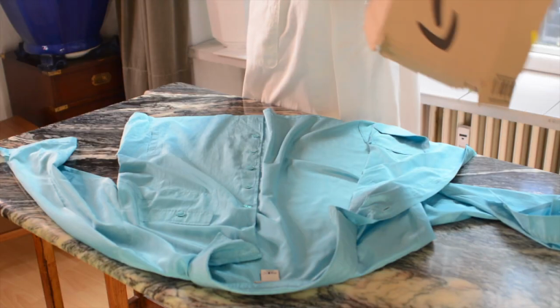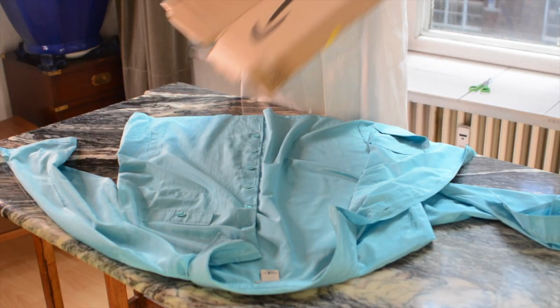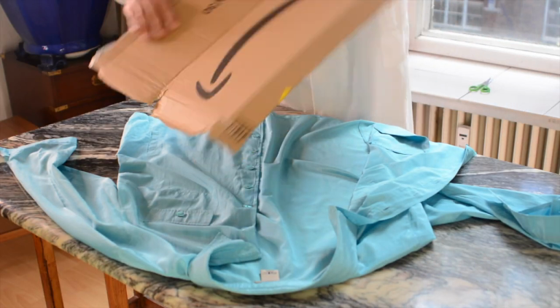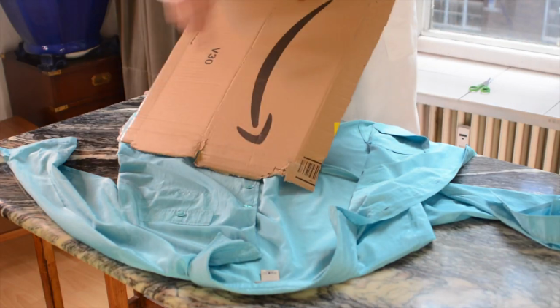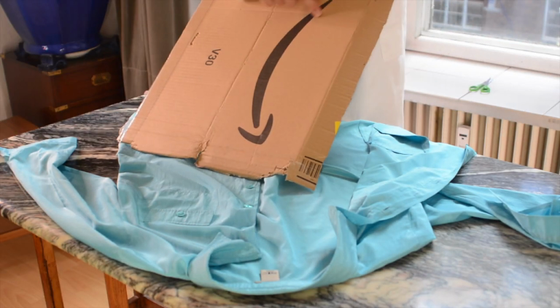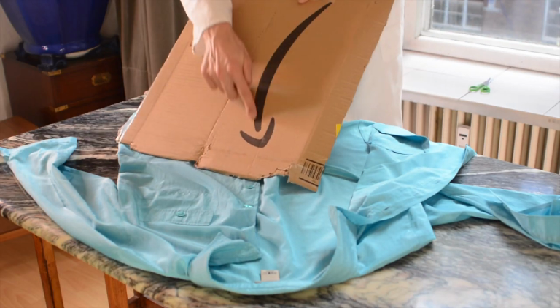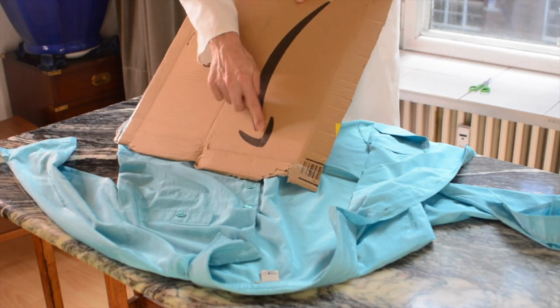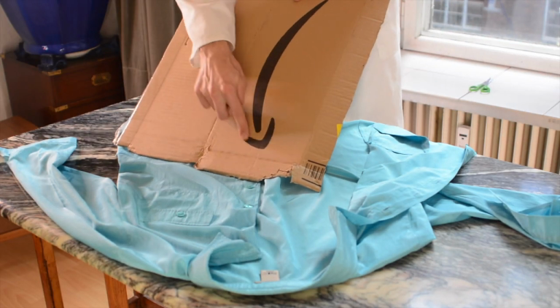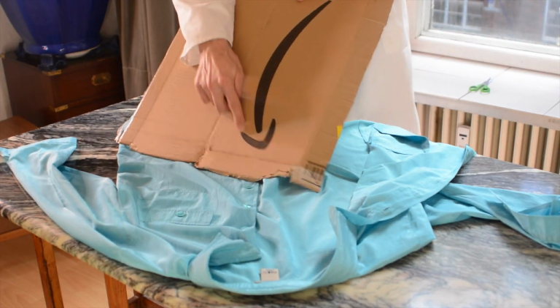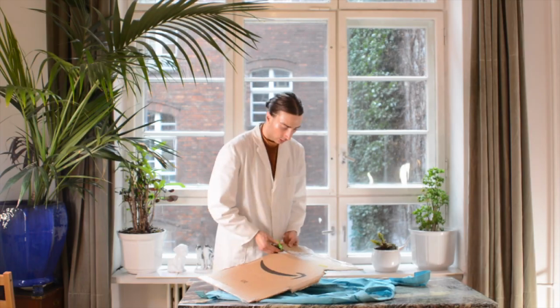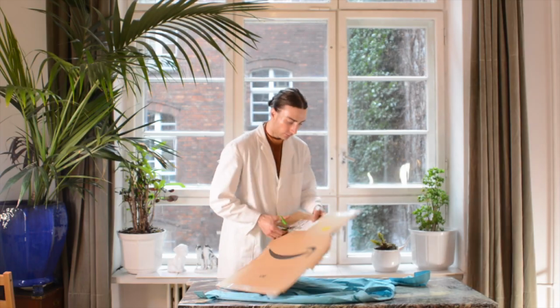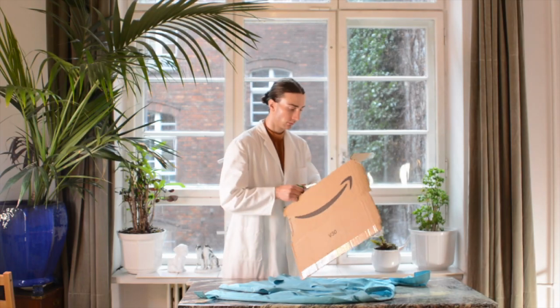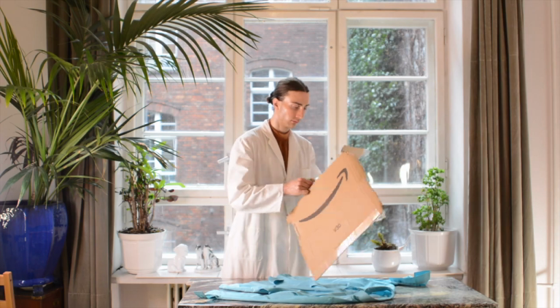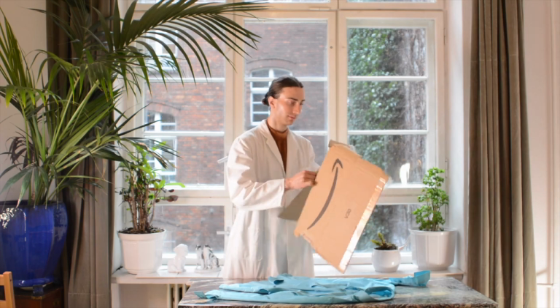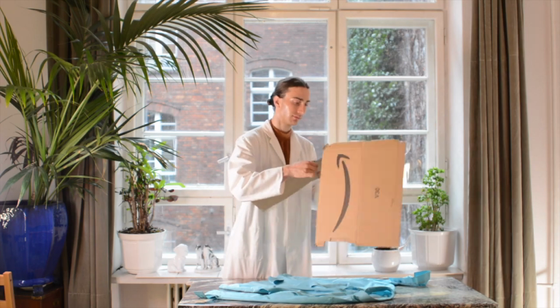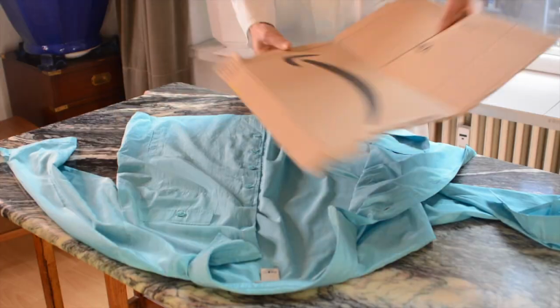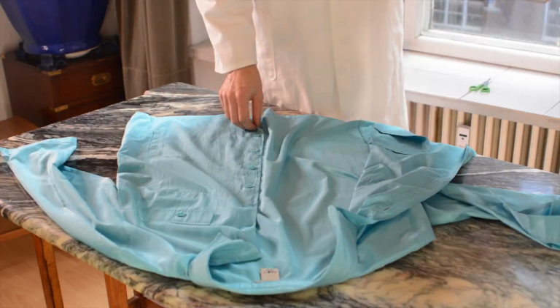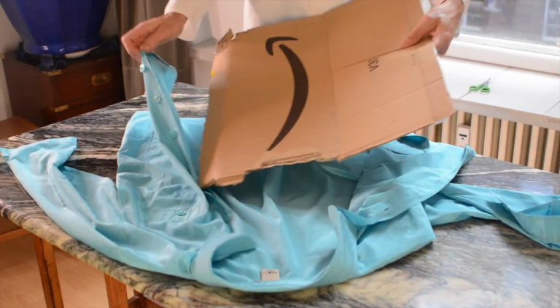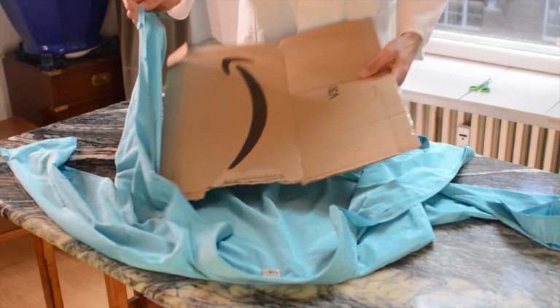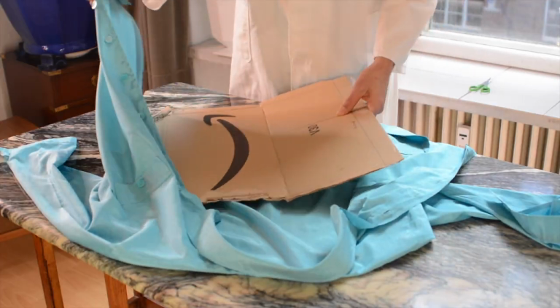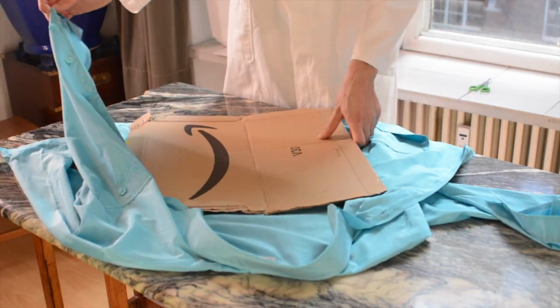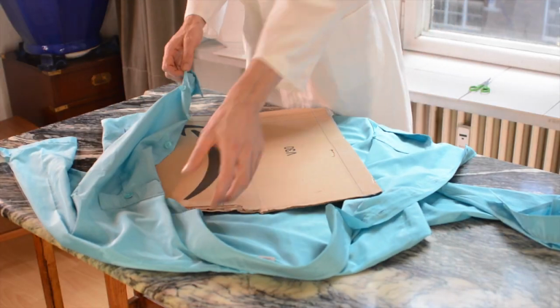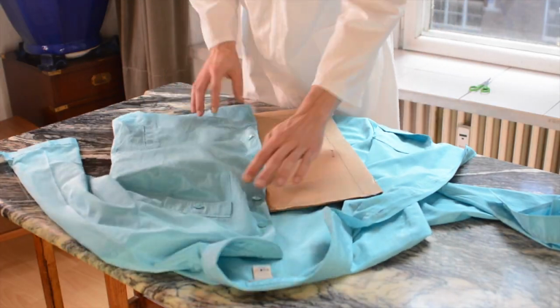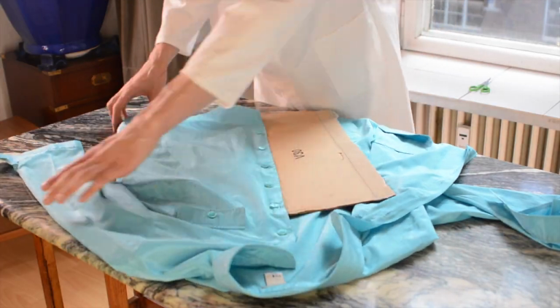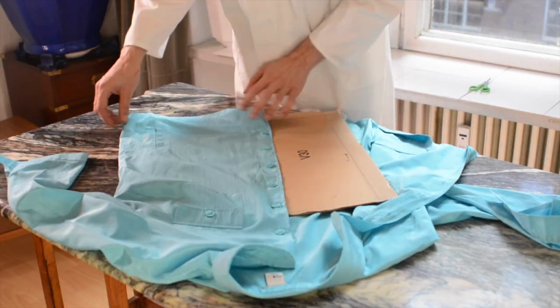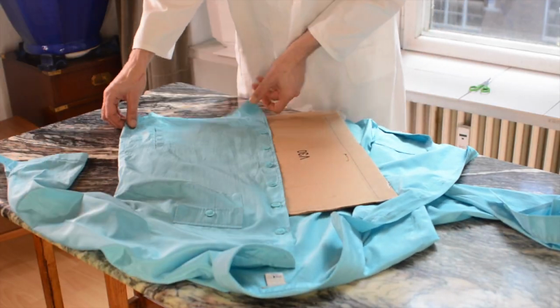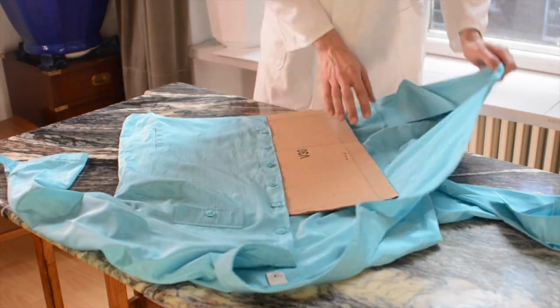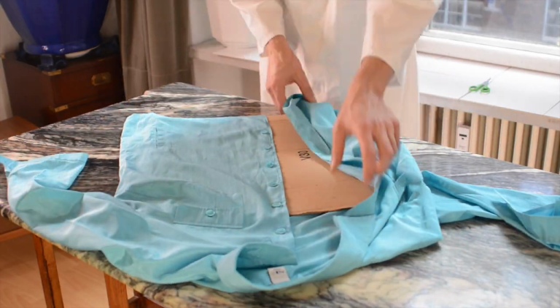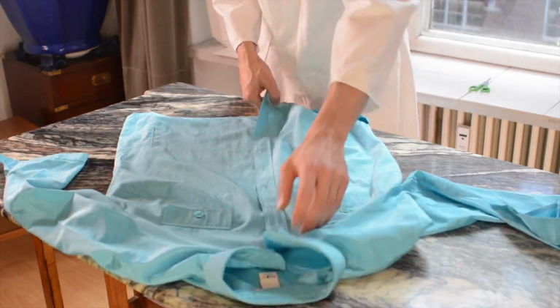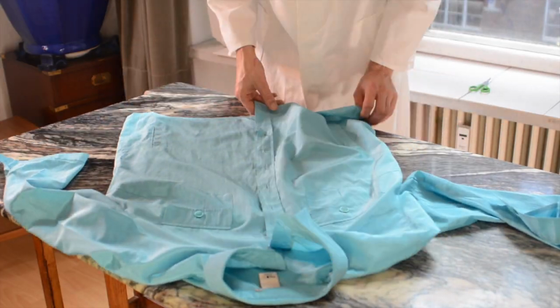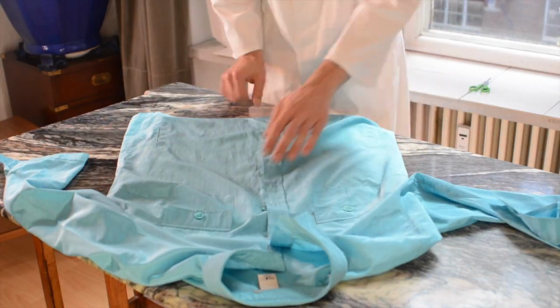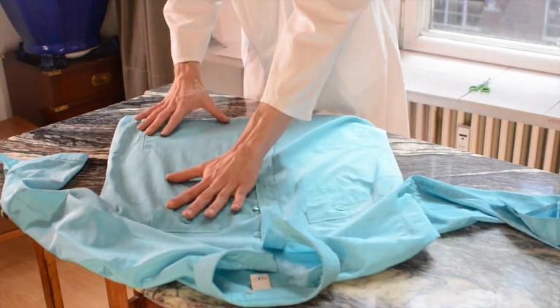Look here — an arrow. I'm gonna put this cardboard in between my shirt so that the acid will not leak through when I apply it.